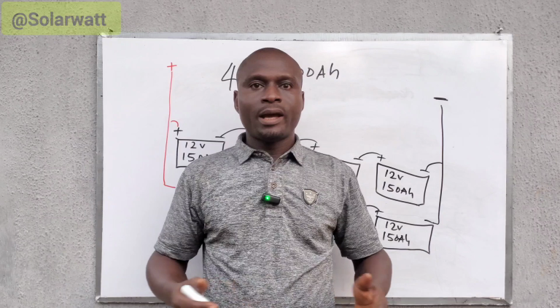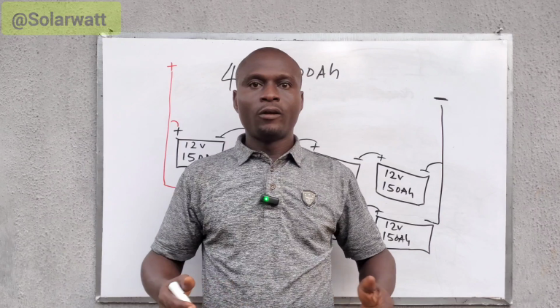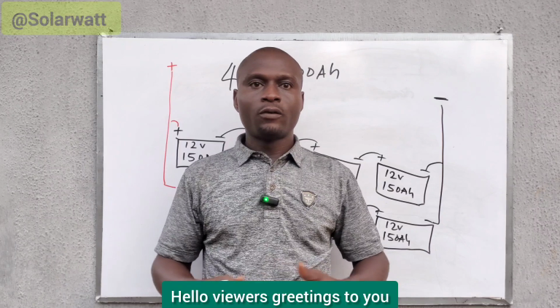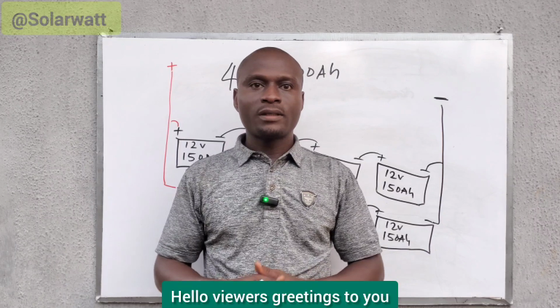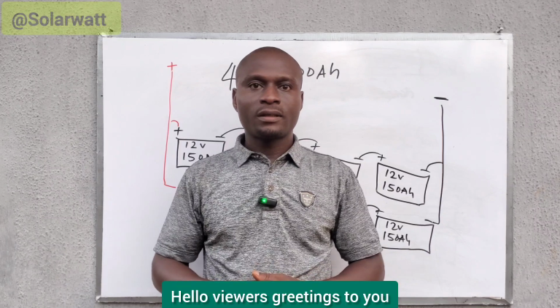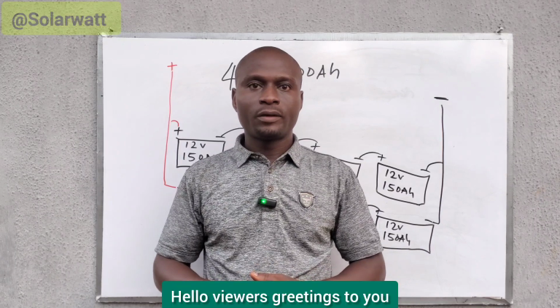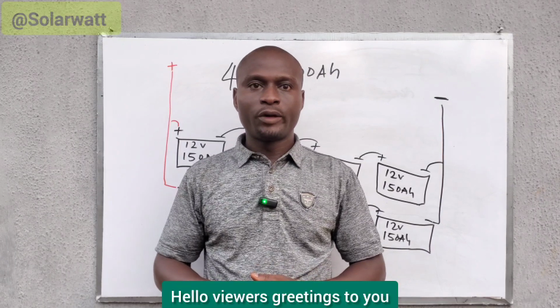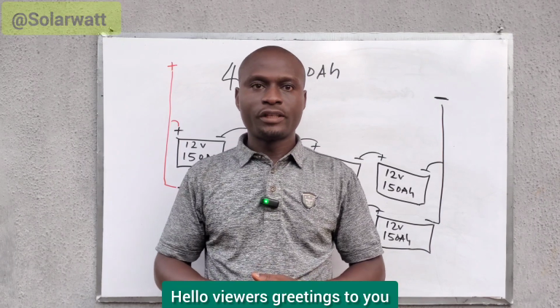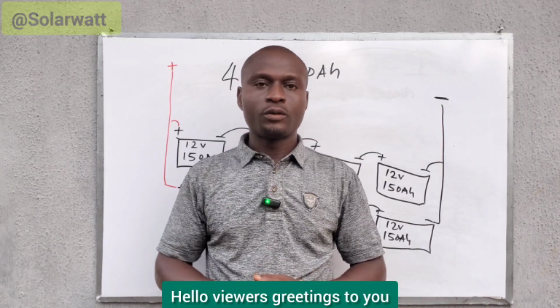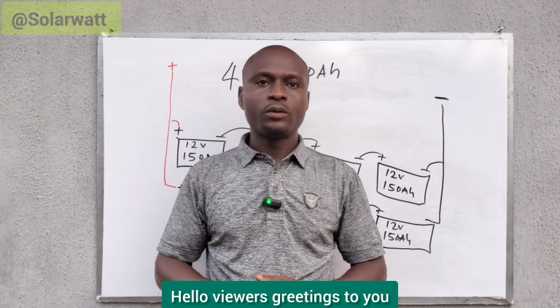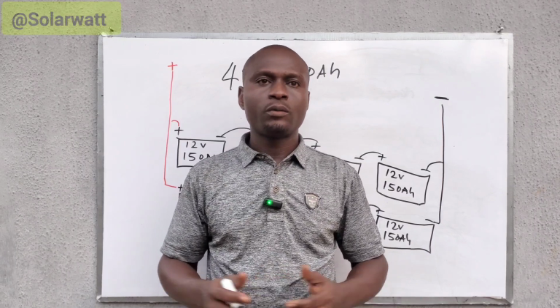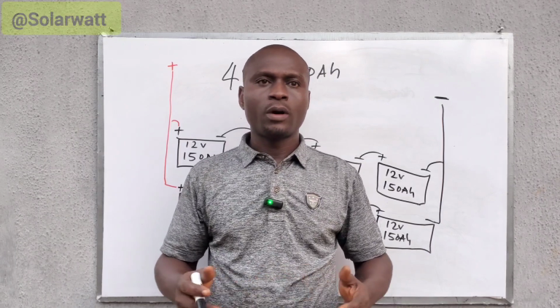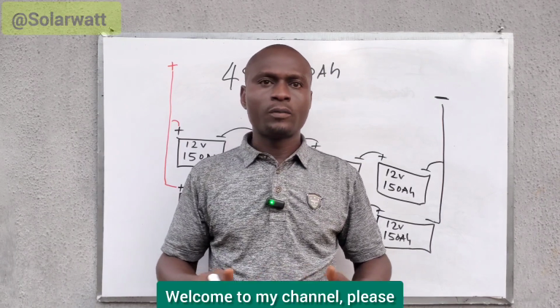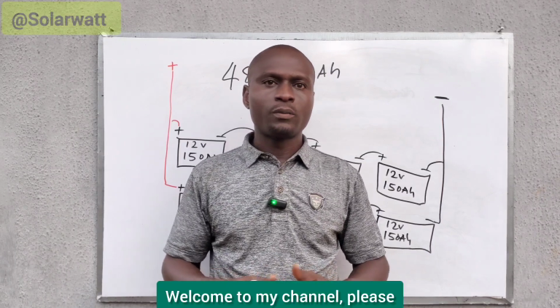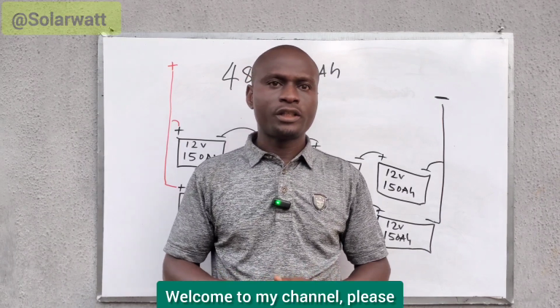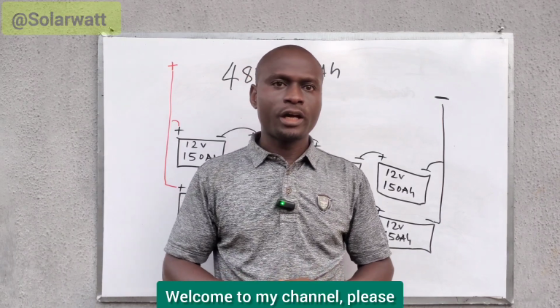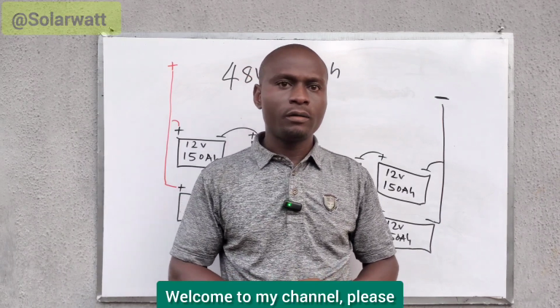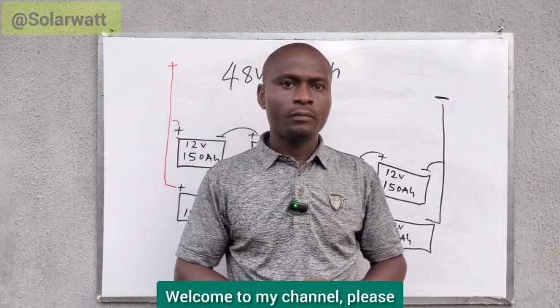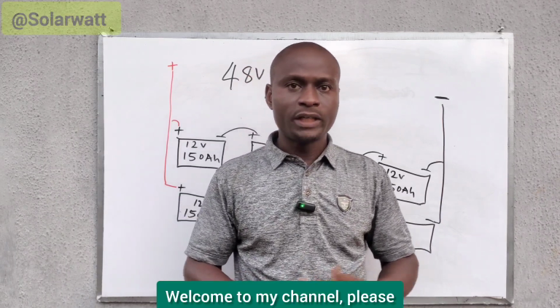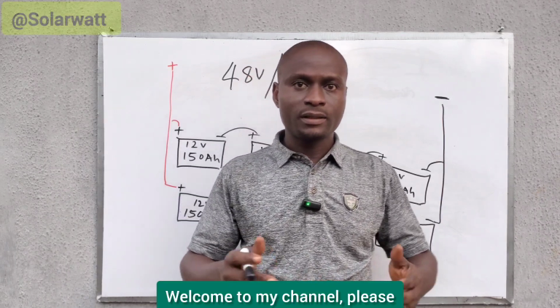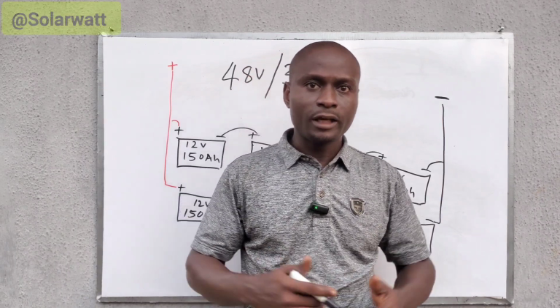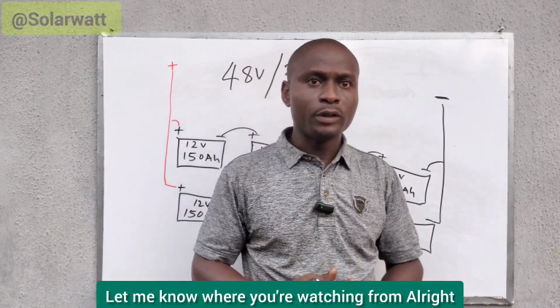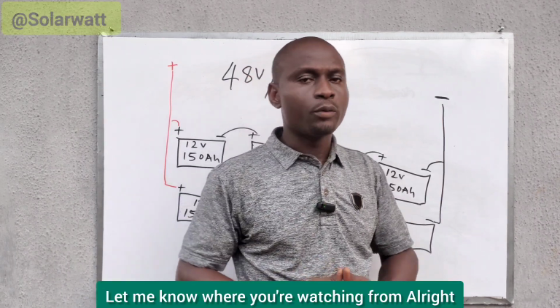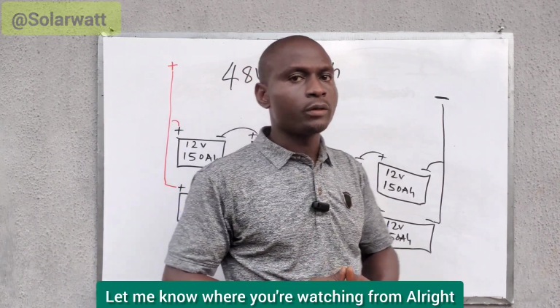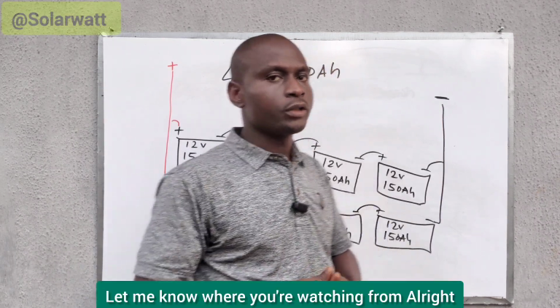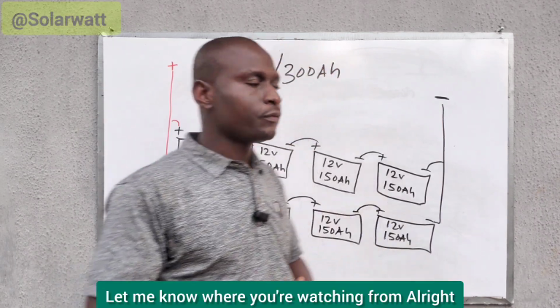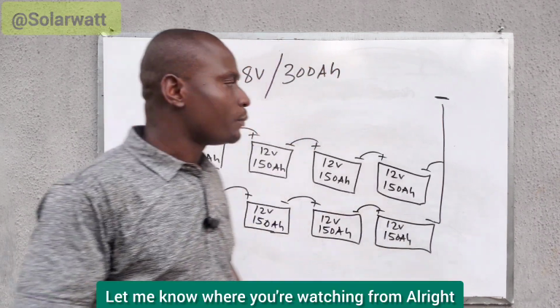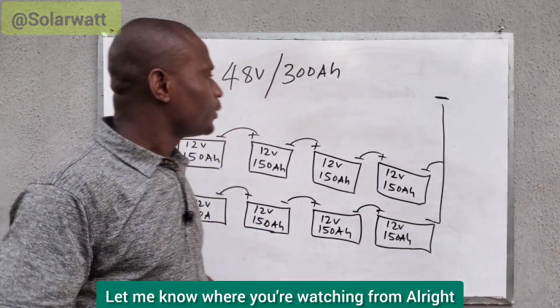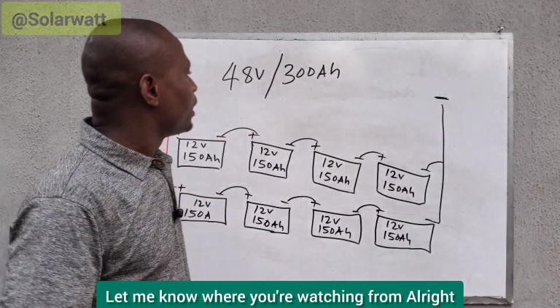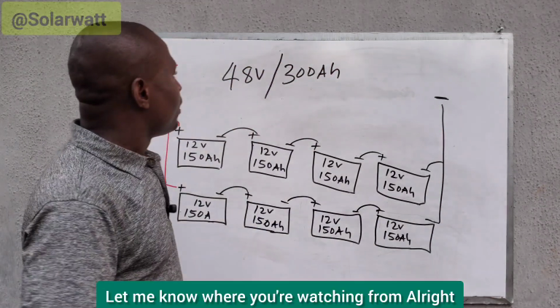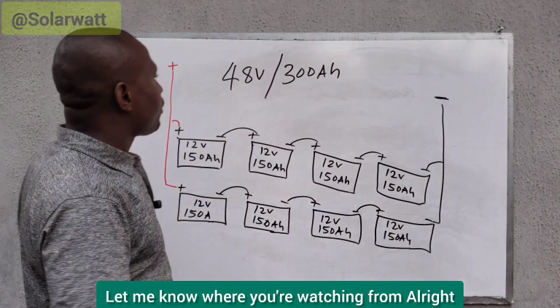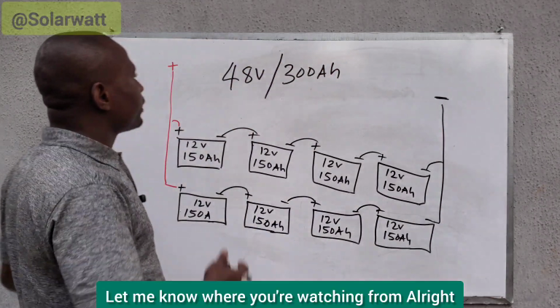Hello viewers, greetings to you. Welcome to my channel. Please let me know where you're watching from.